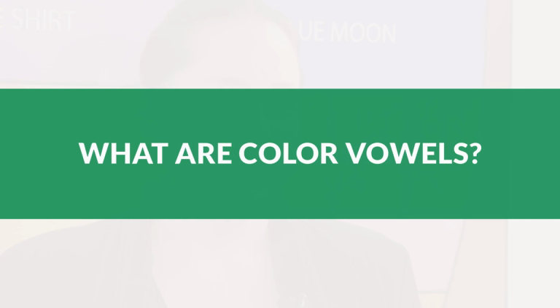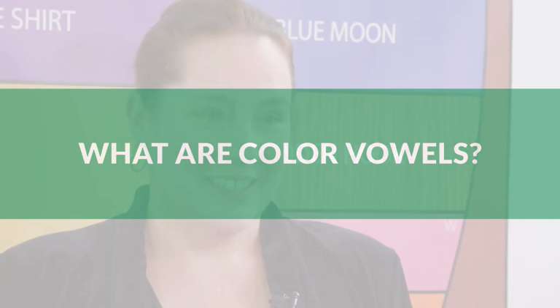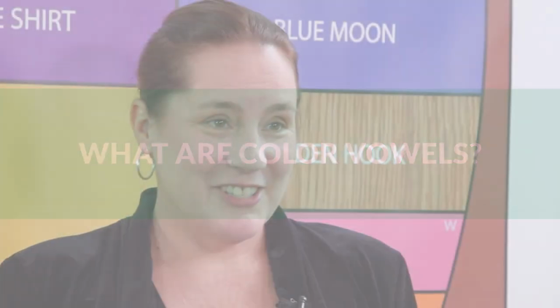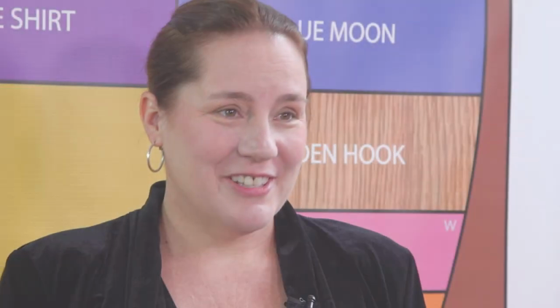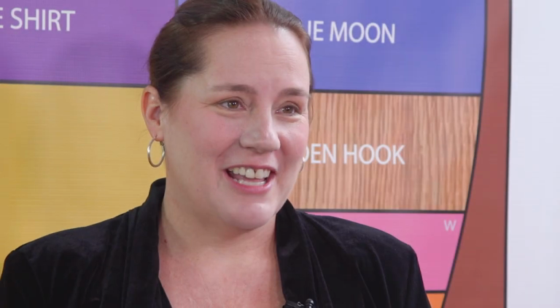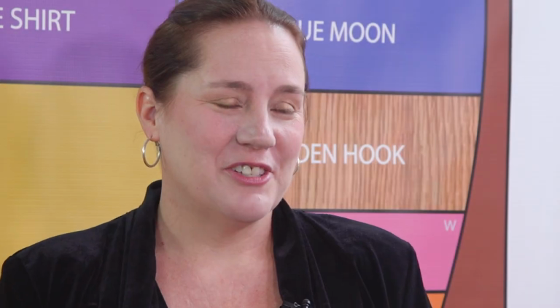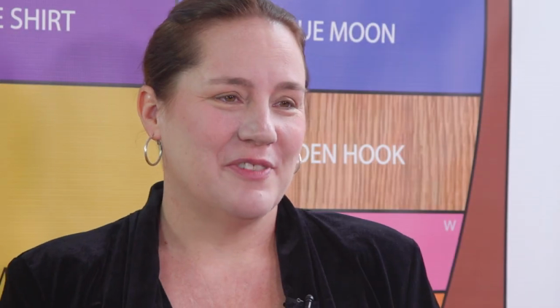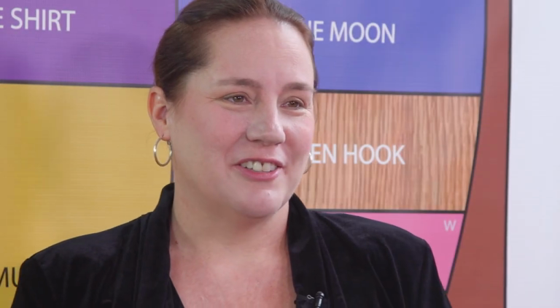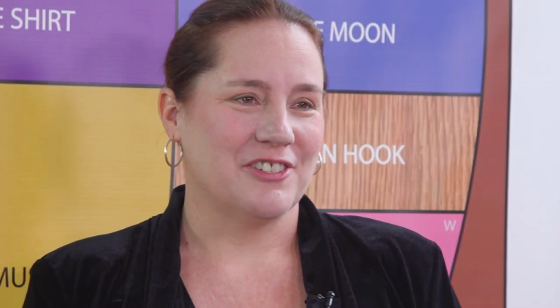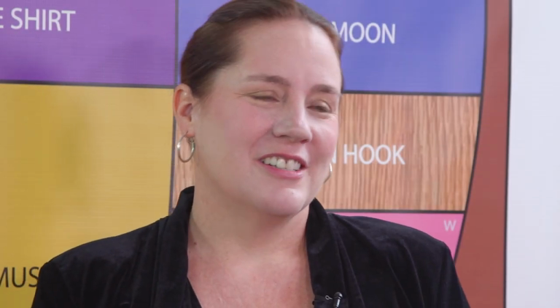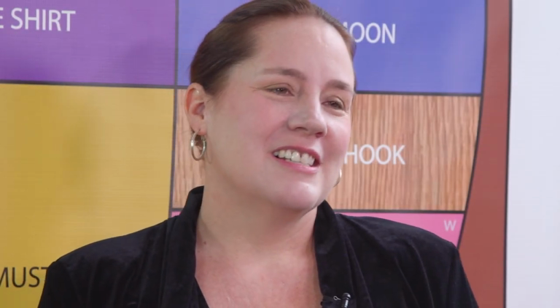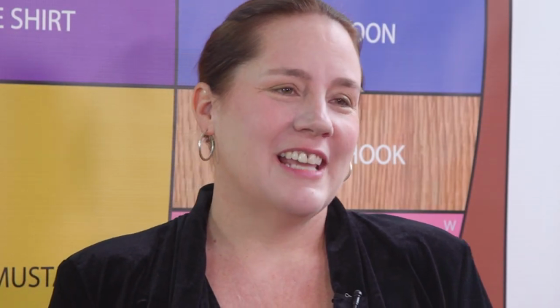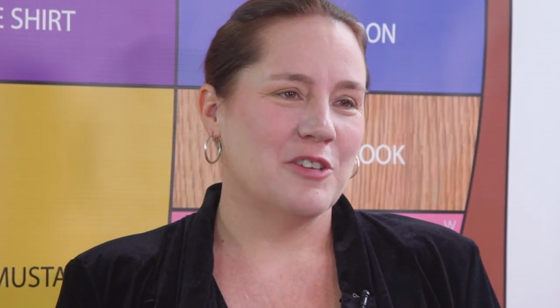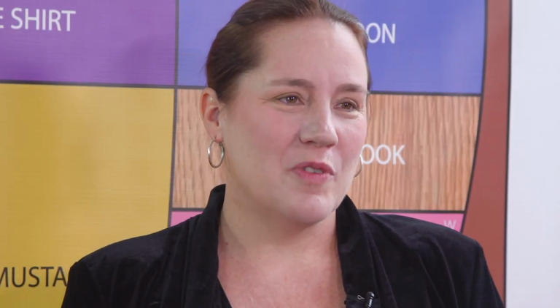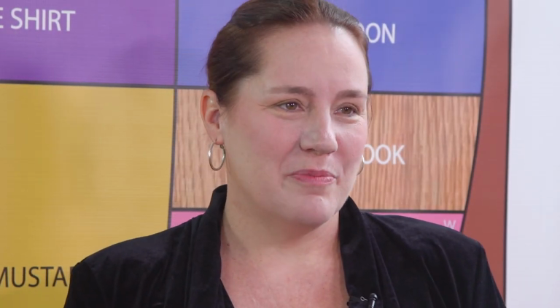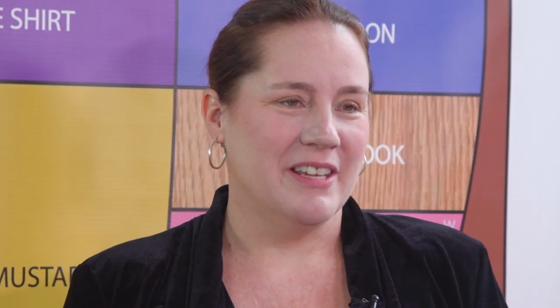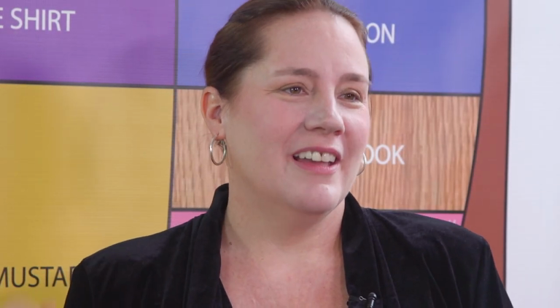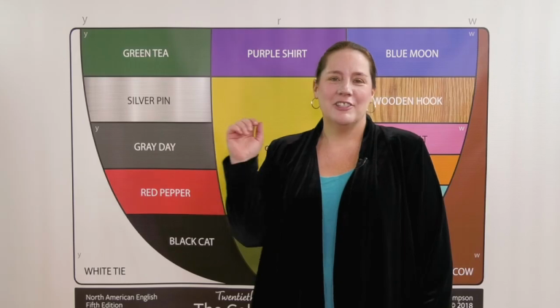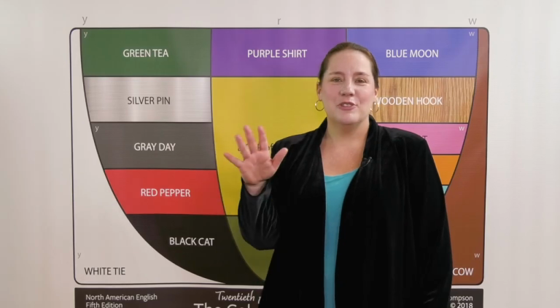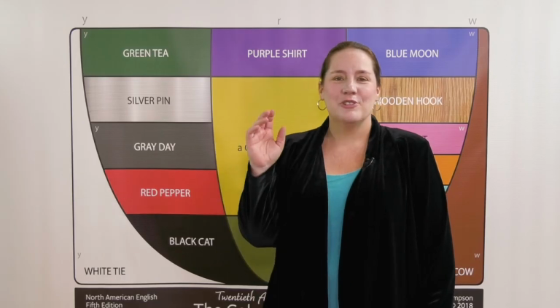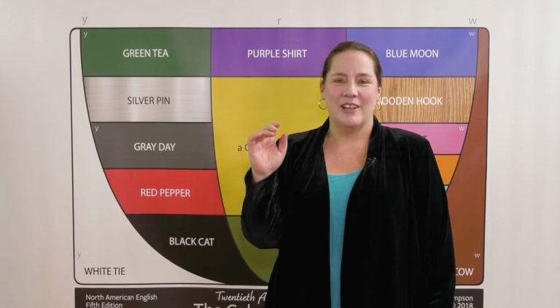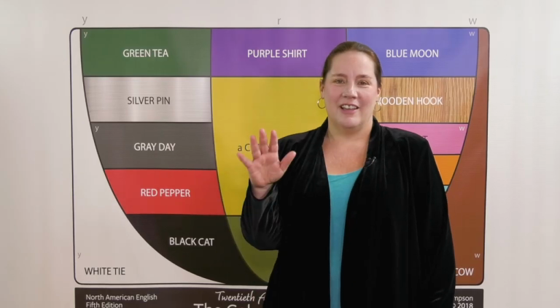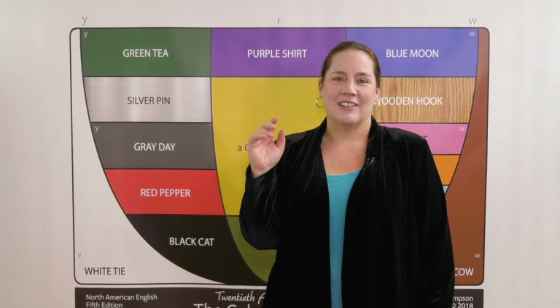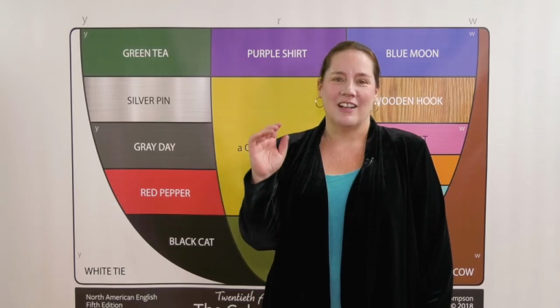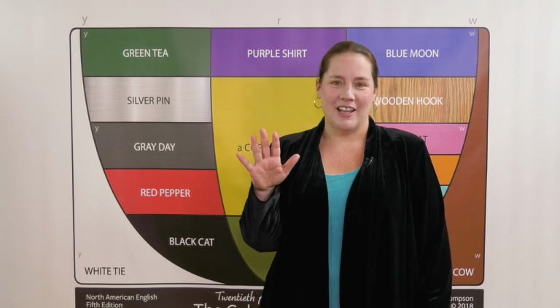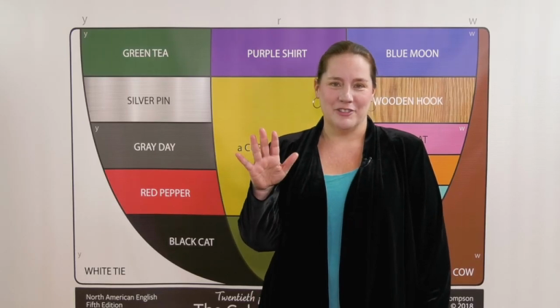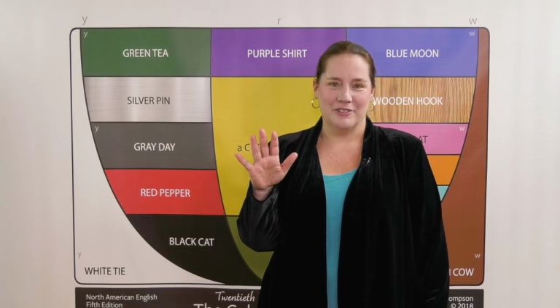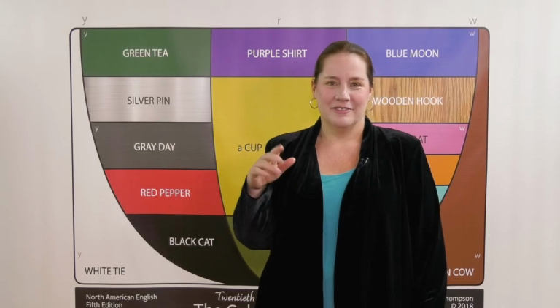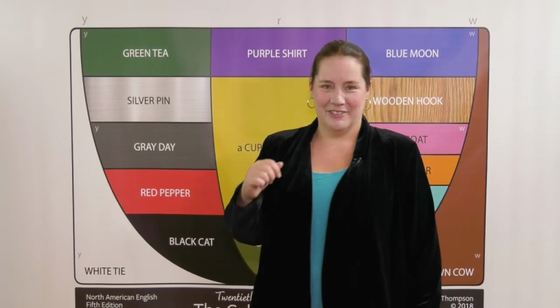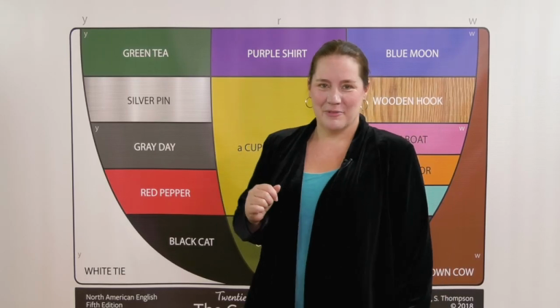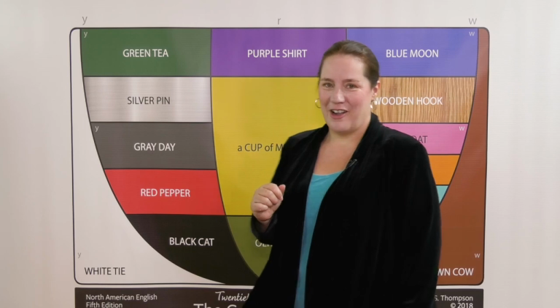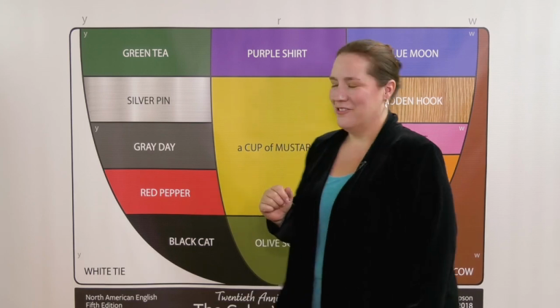These are the sounds of English. Say them with me and use your hand like I do. Here we go.